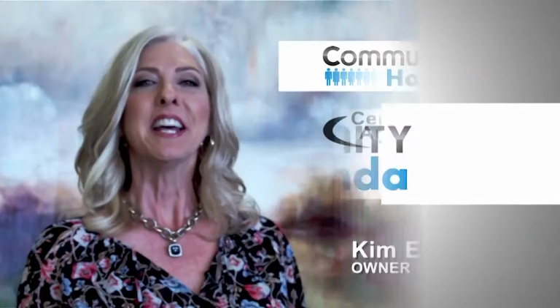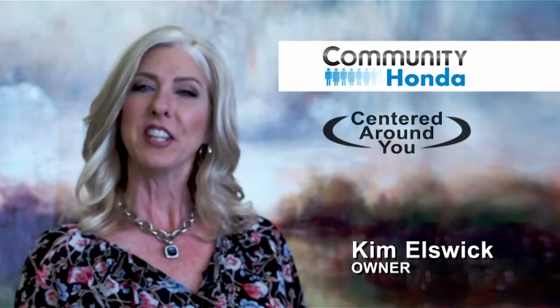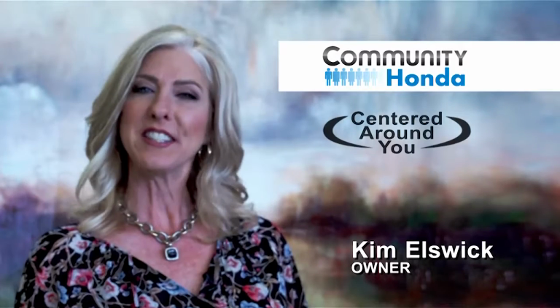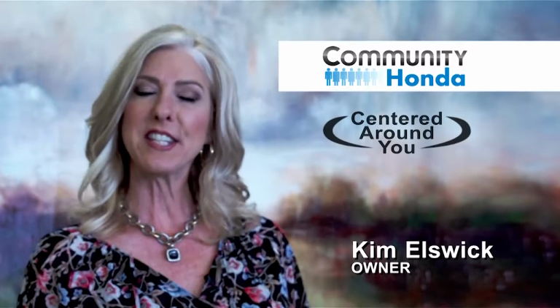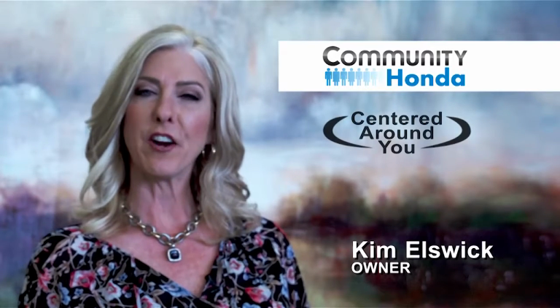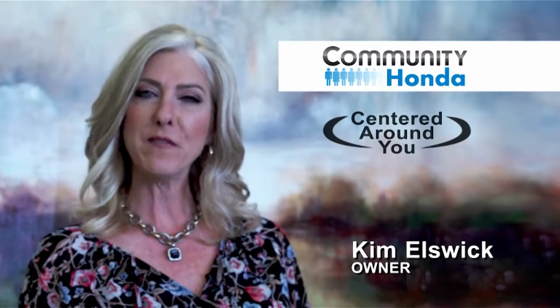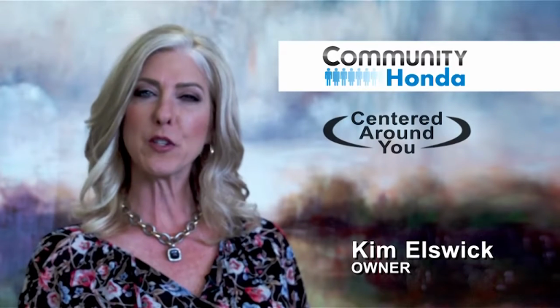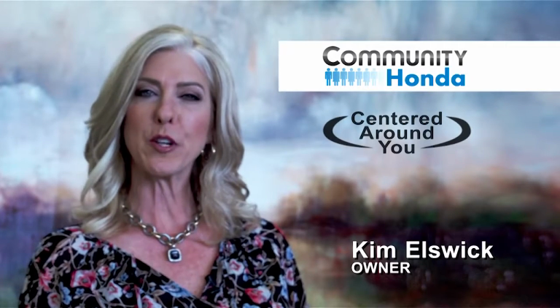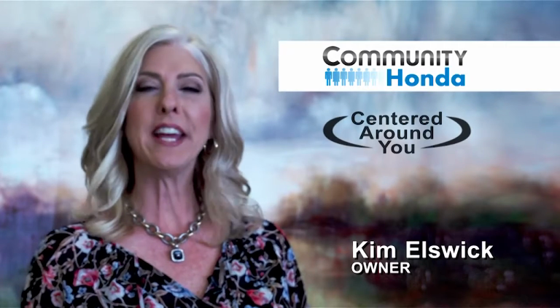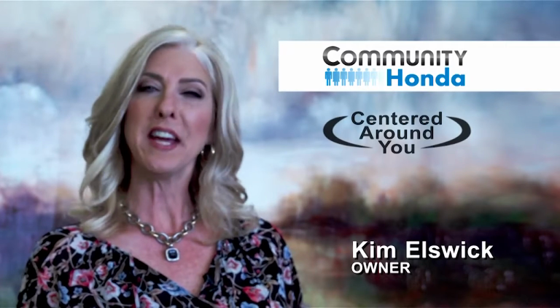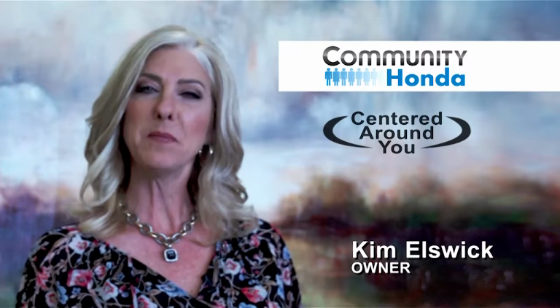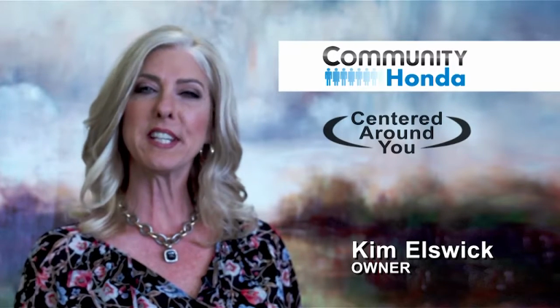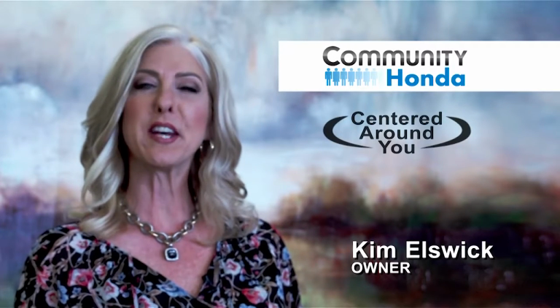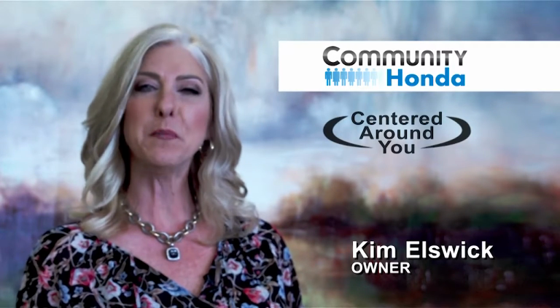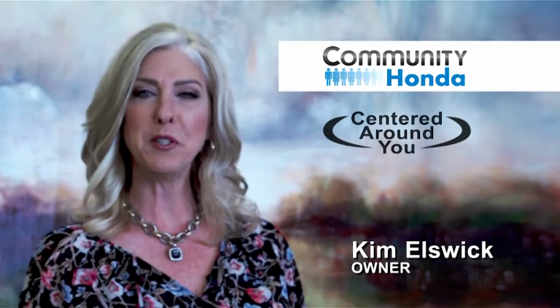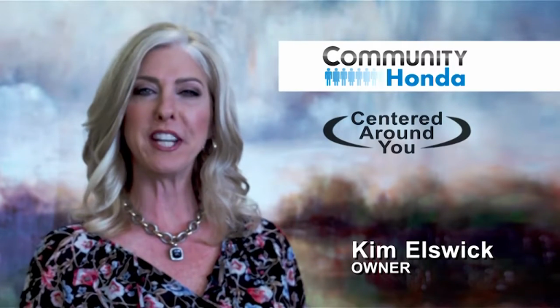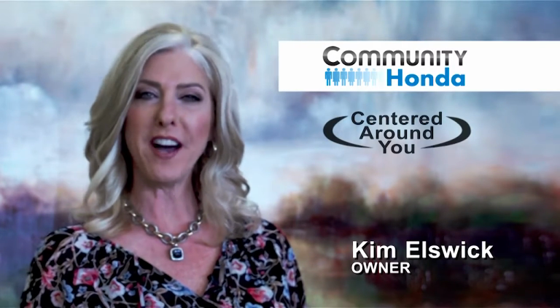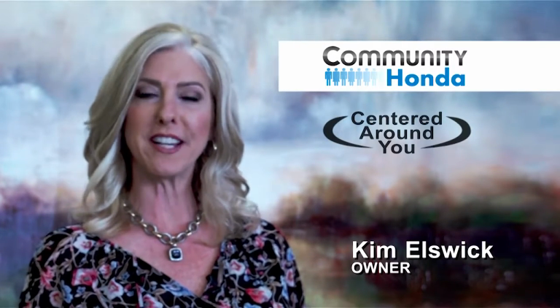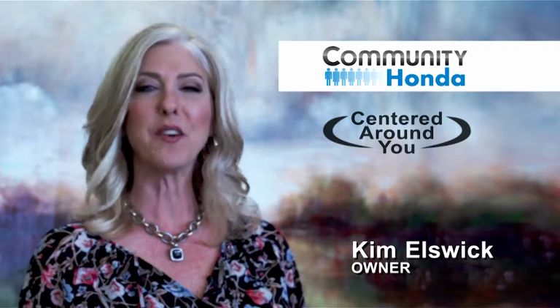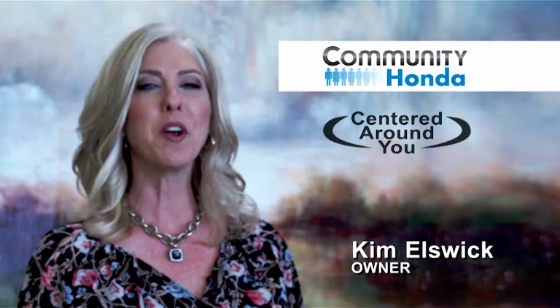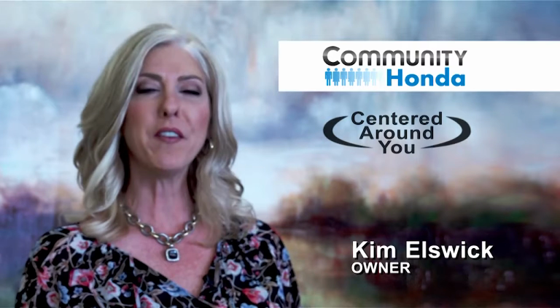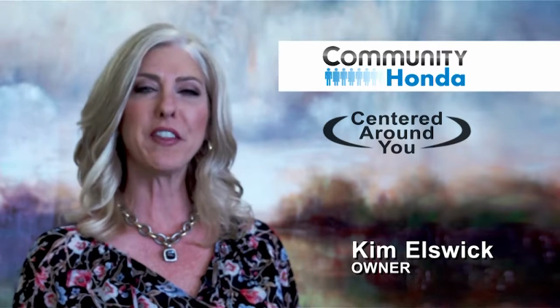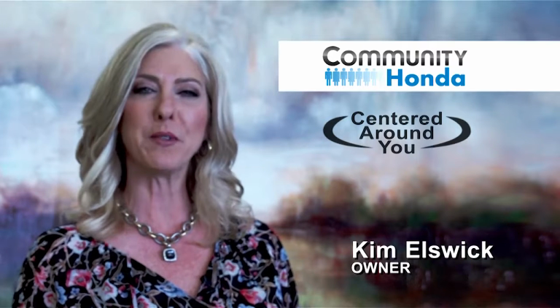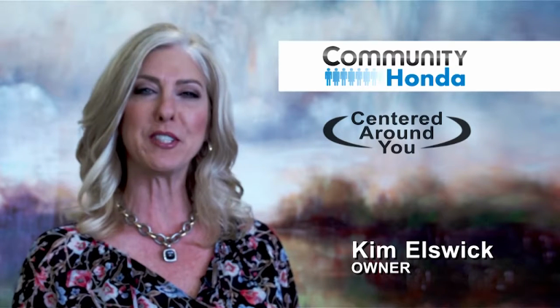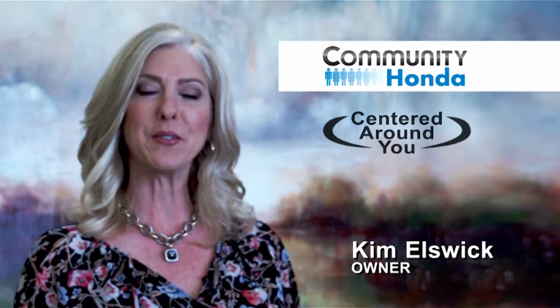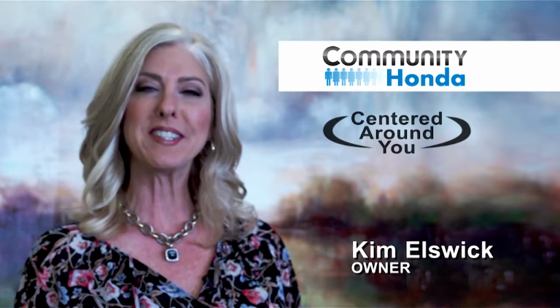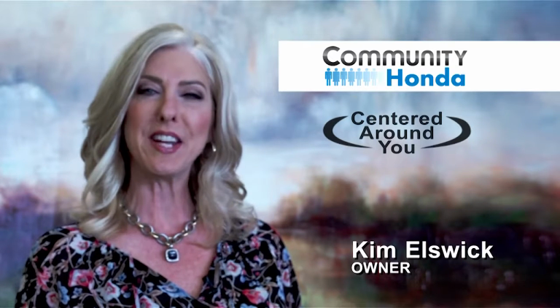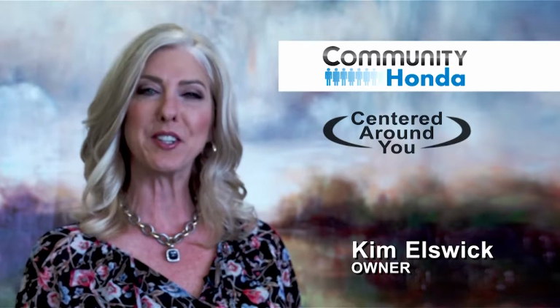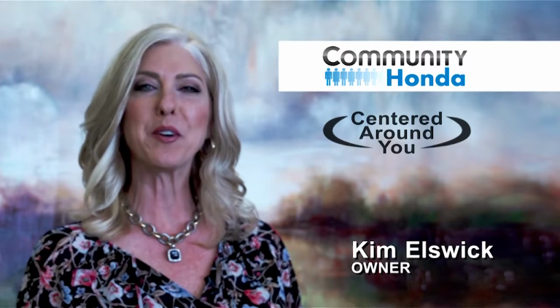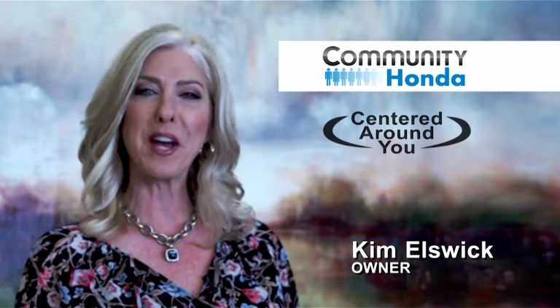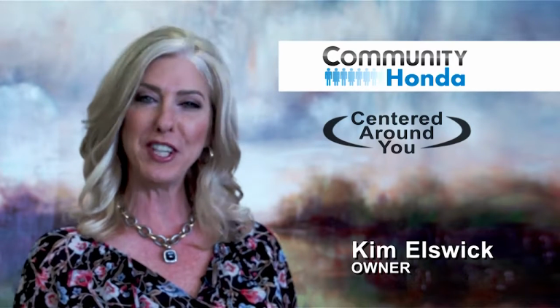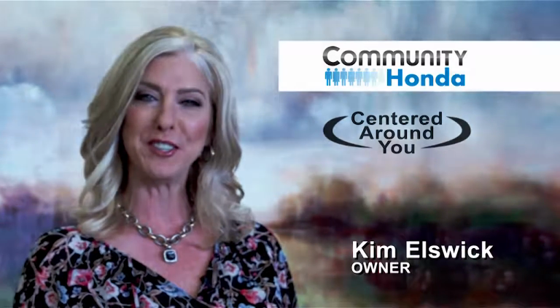Click to see our inventory and come see us at Community Honda, where everything we do is centered around you.